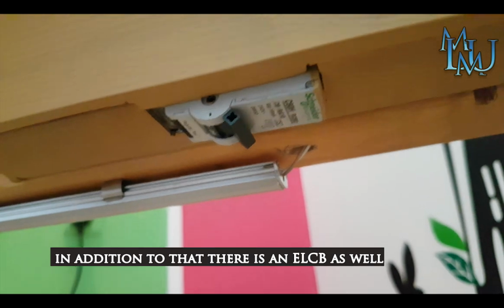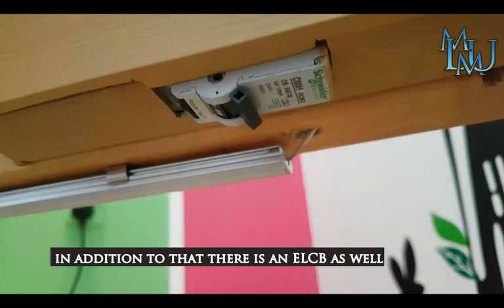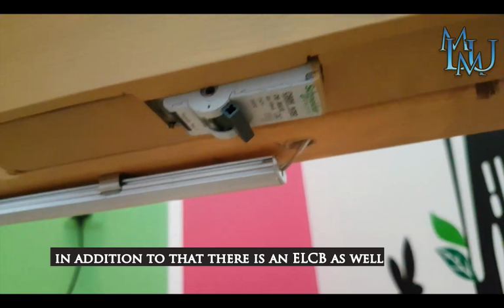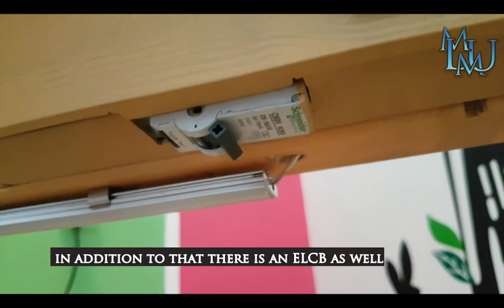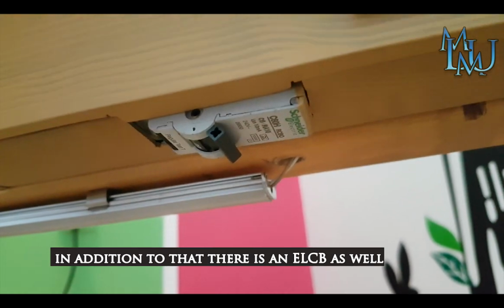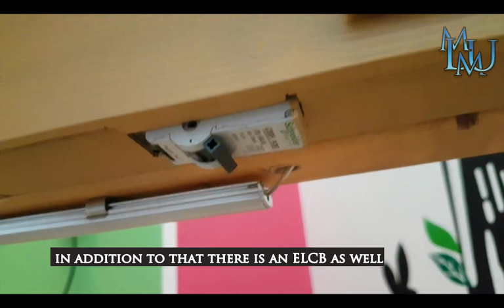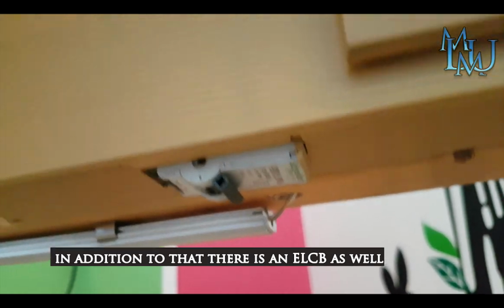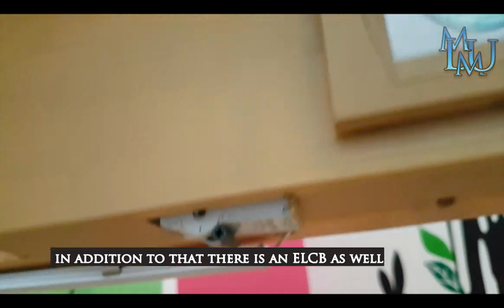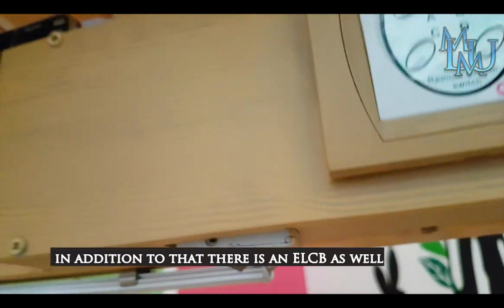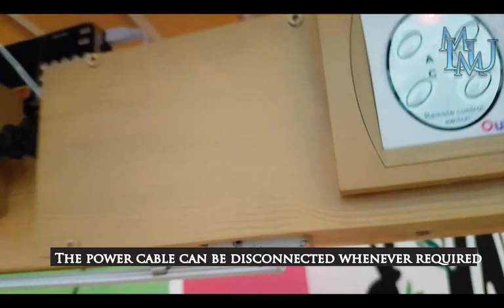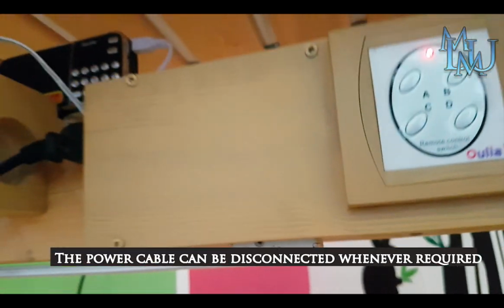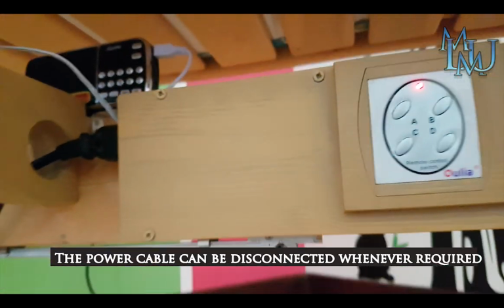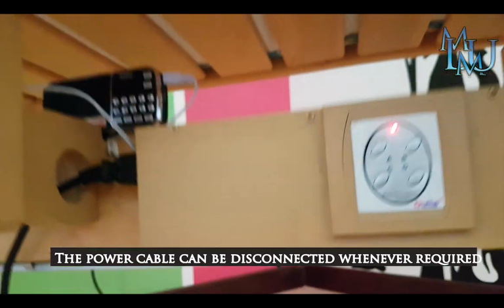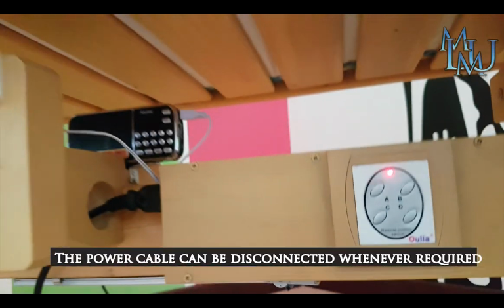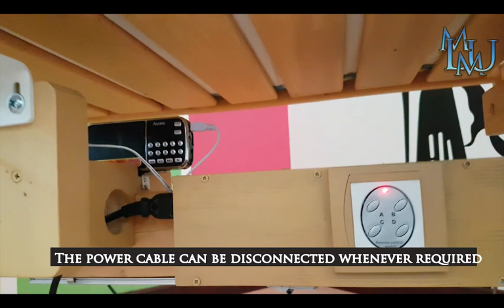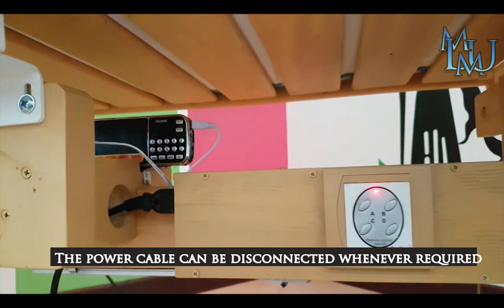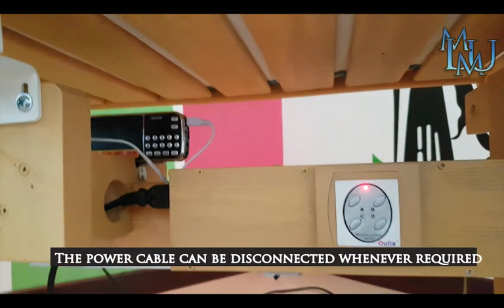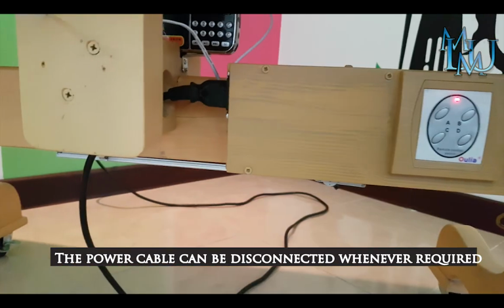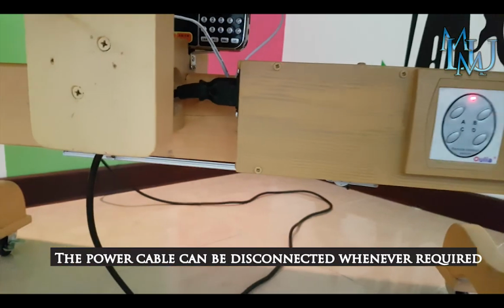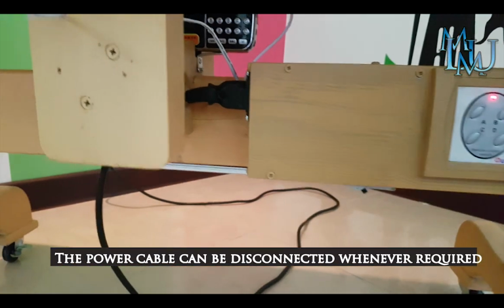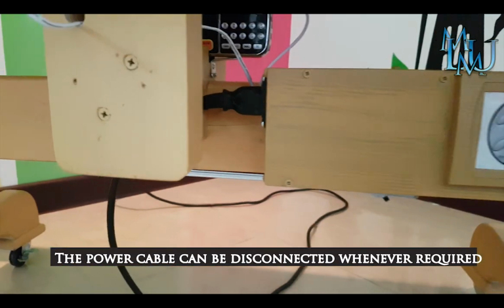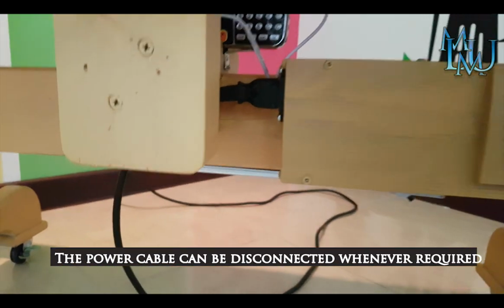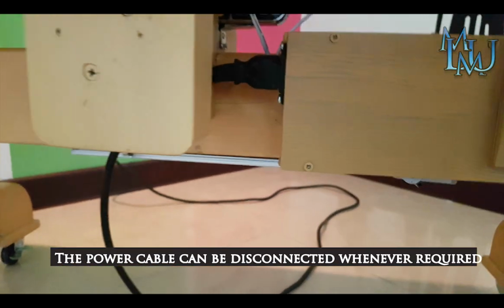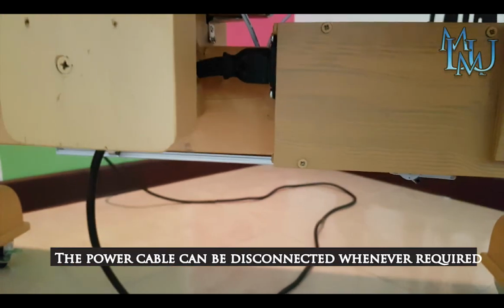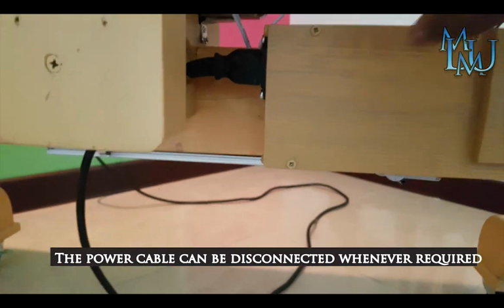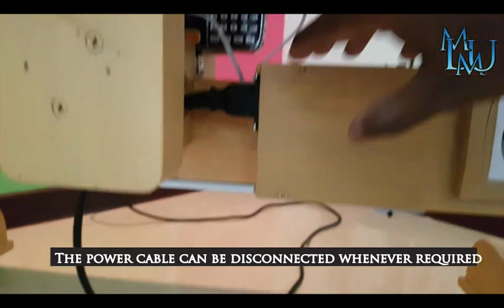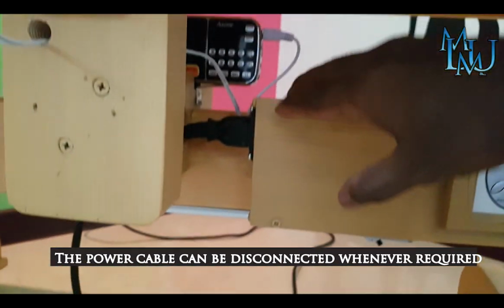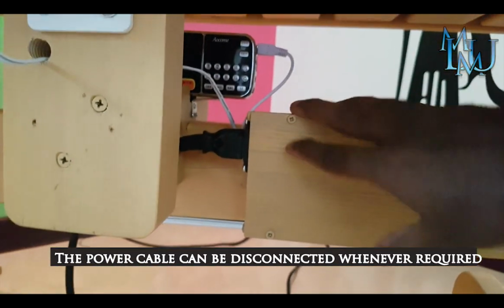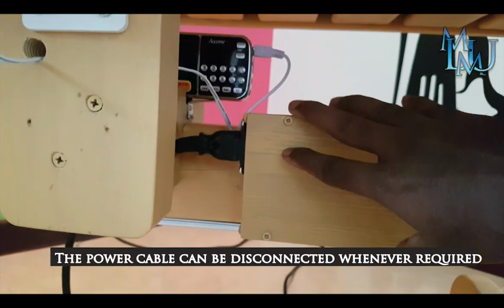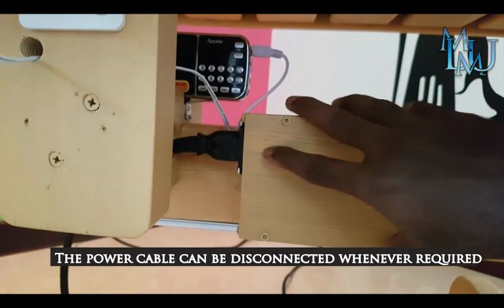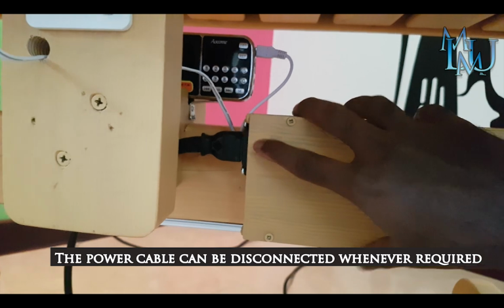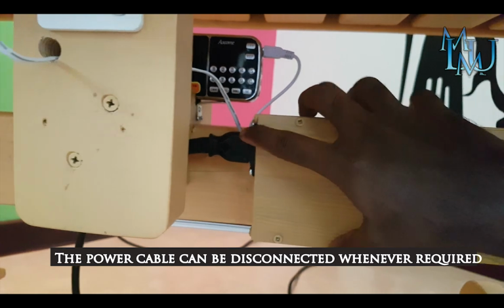It operates at about 40mA. The power cable is also disconnected.